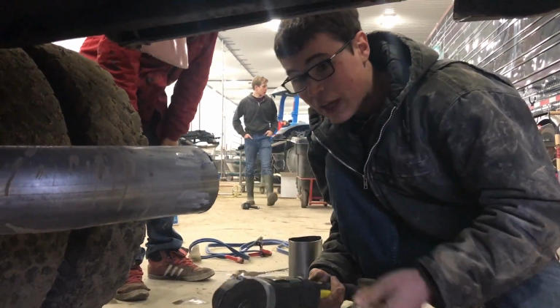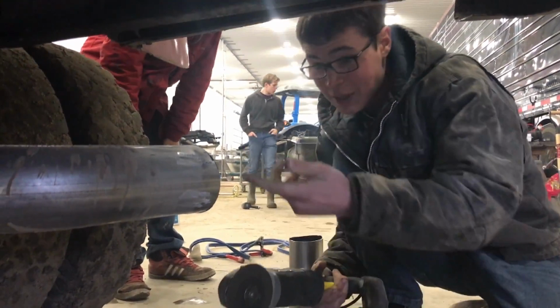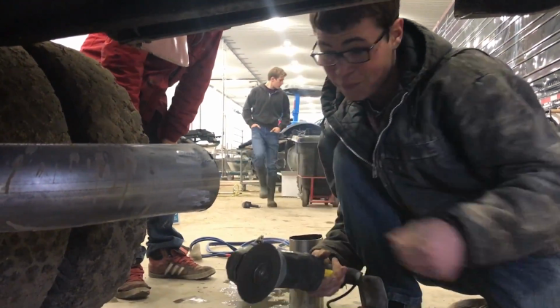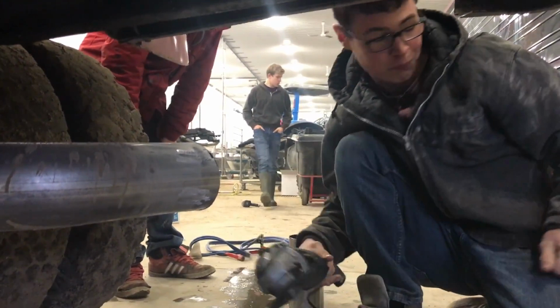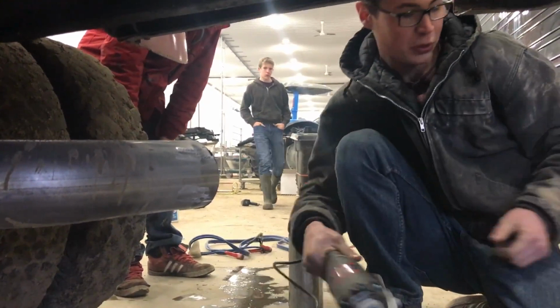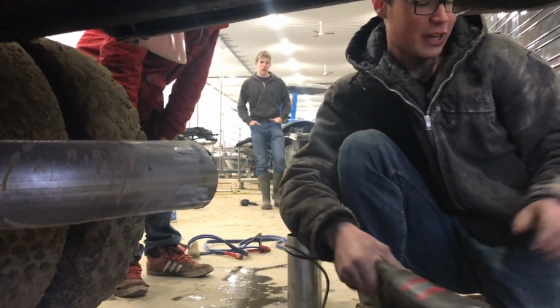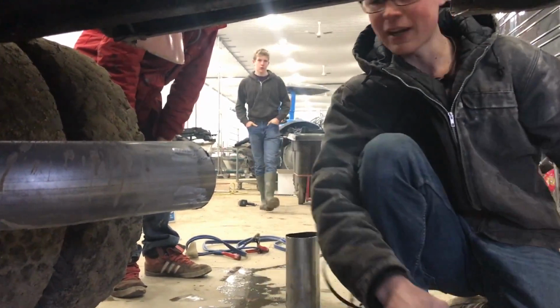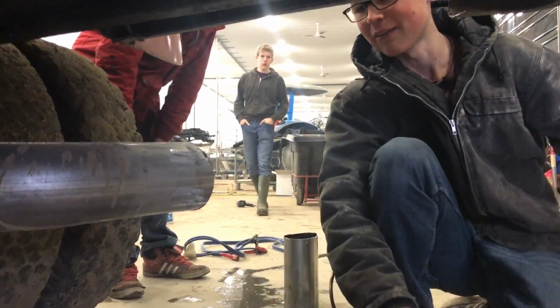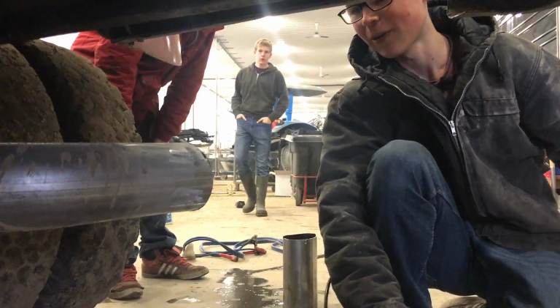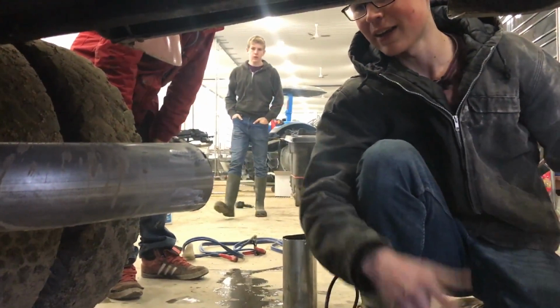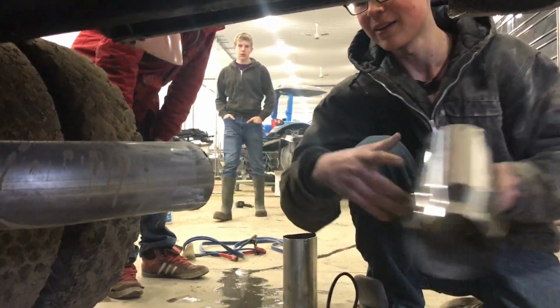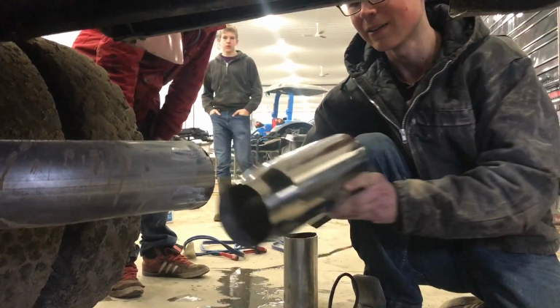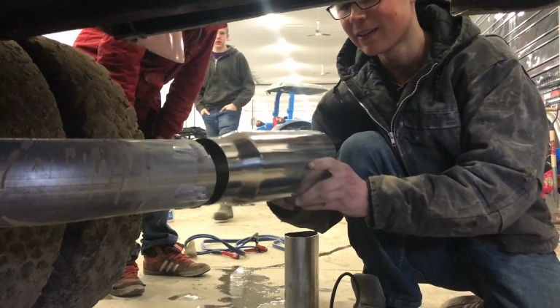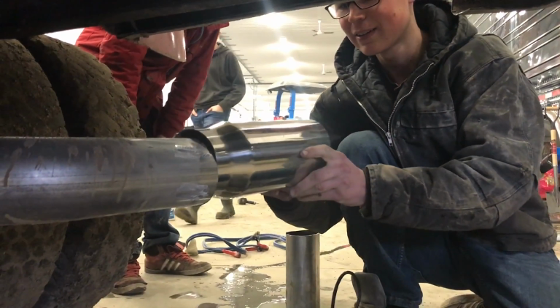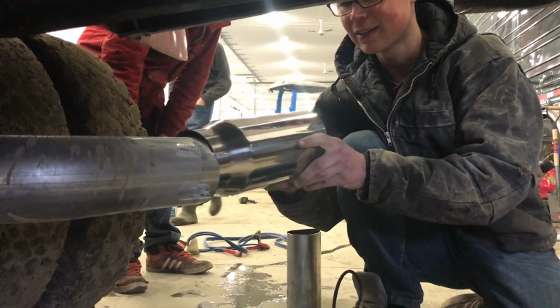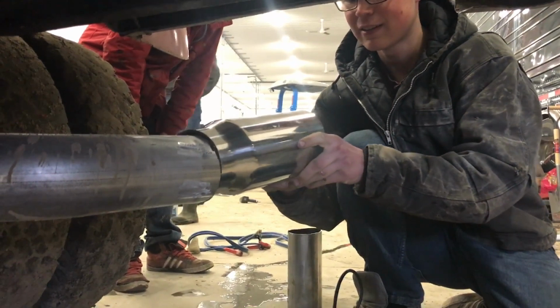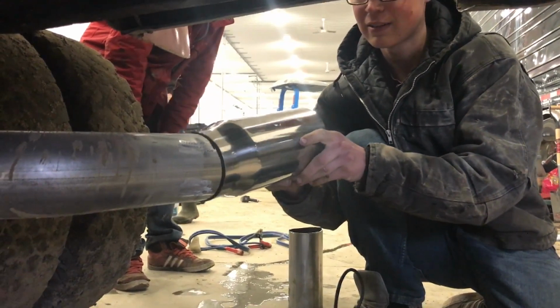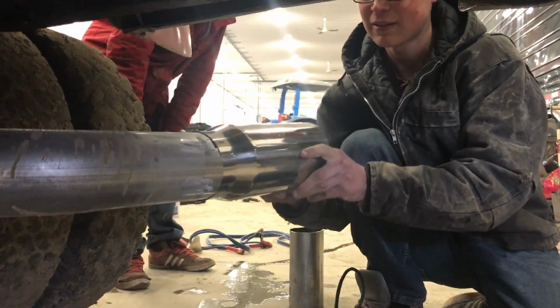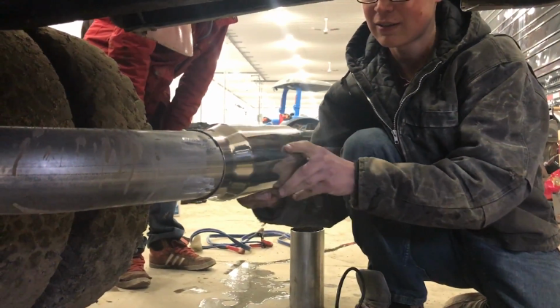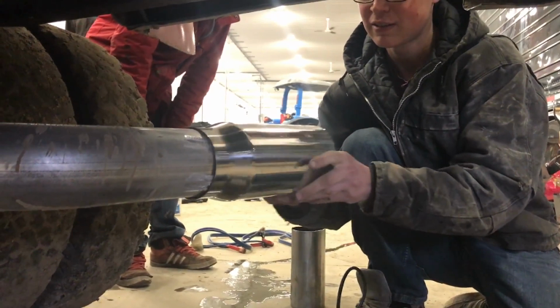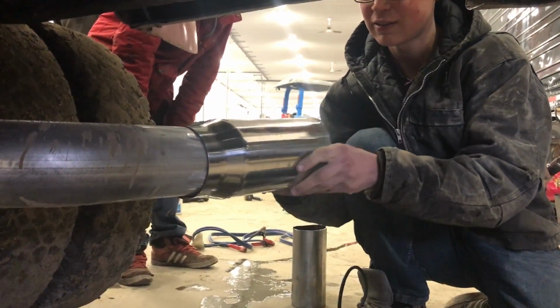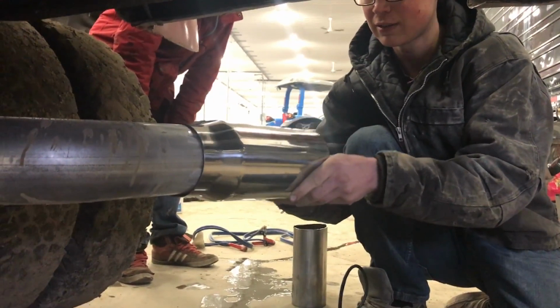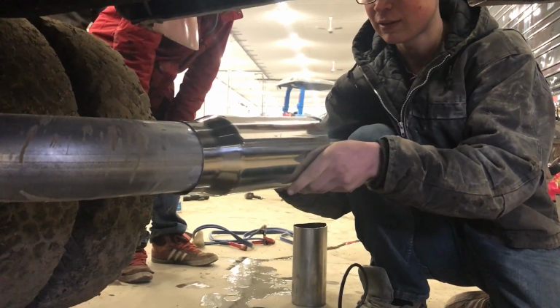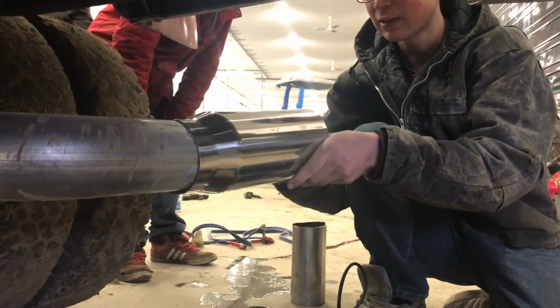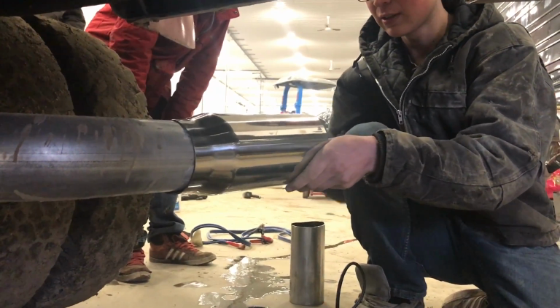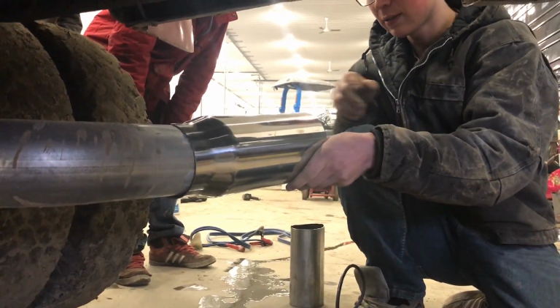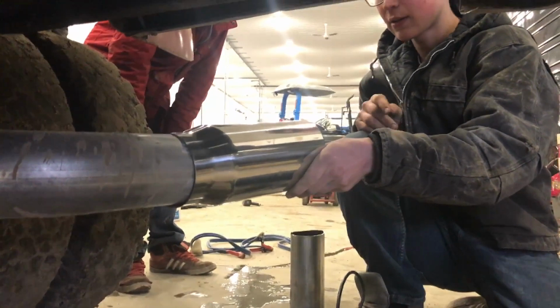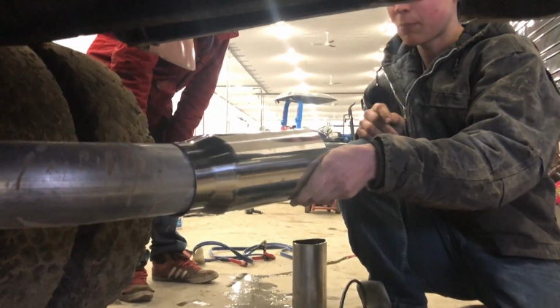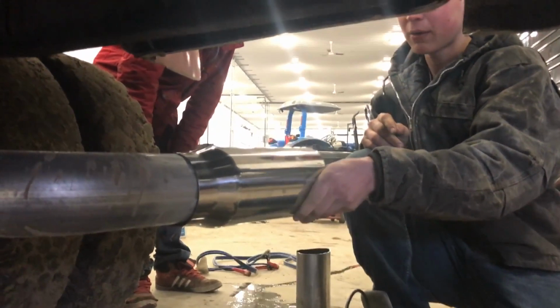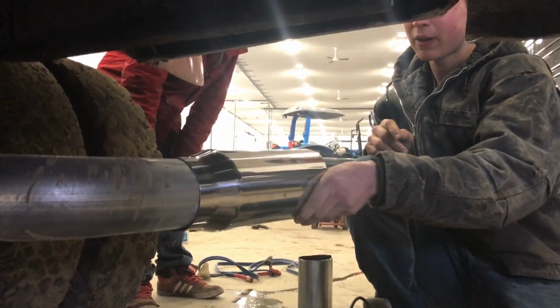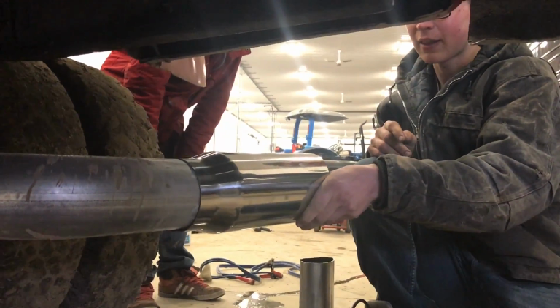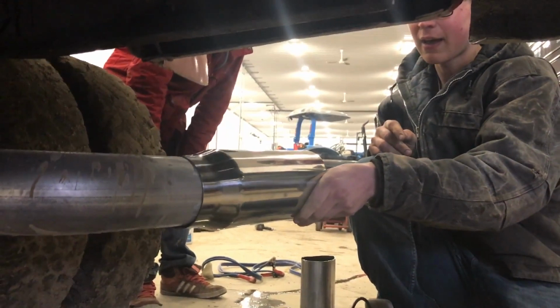That's a pretty good cut for what I had to do. I'm thinking right like that.